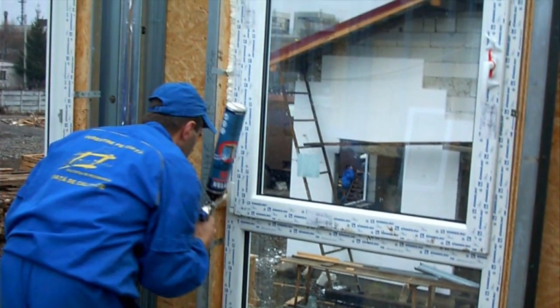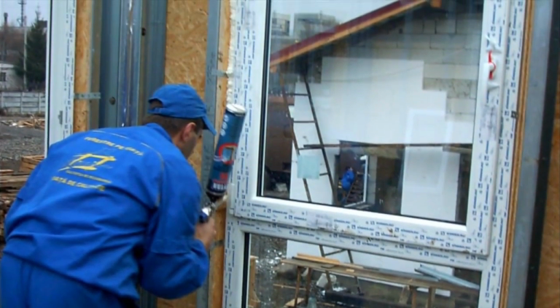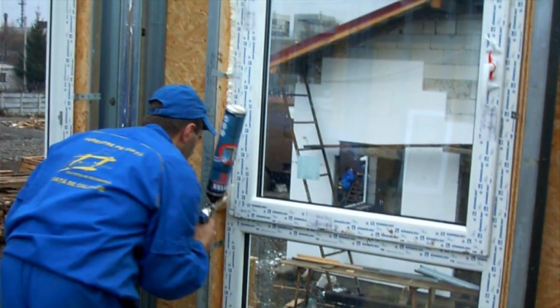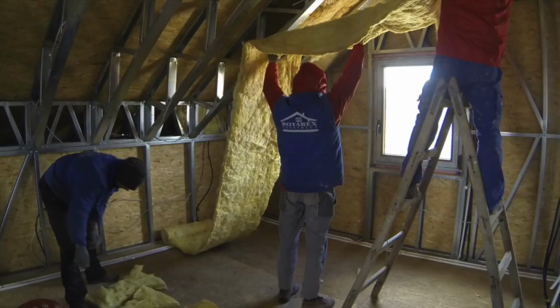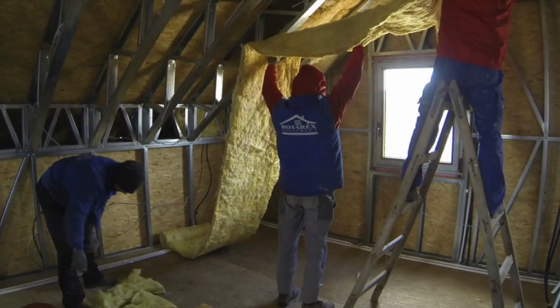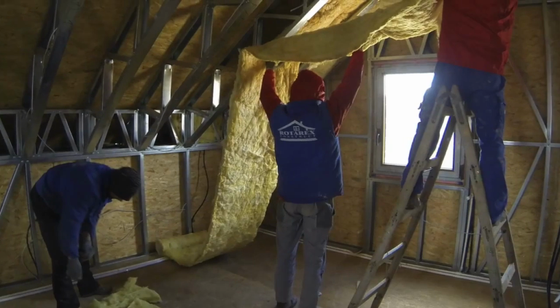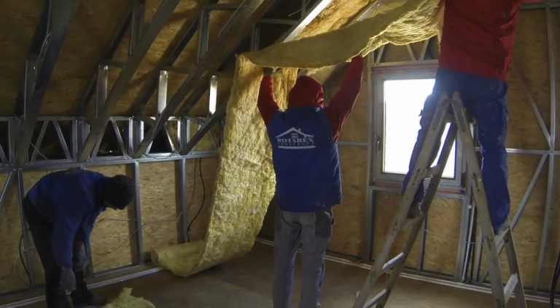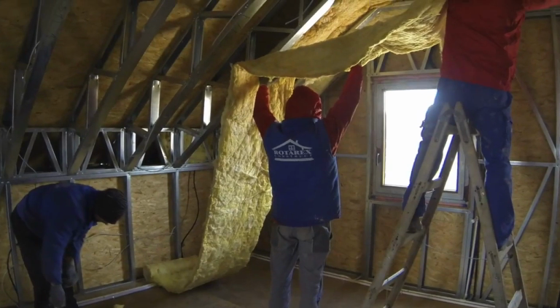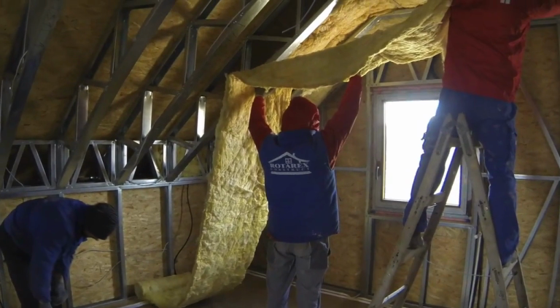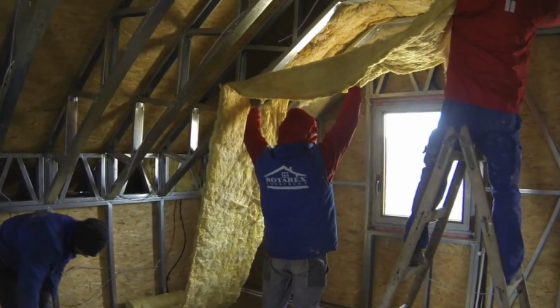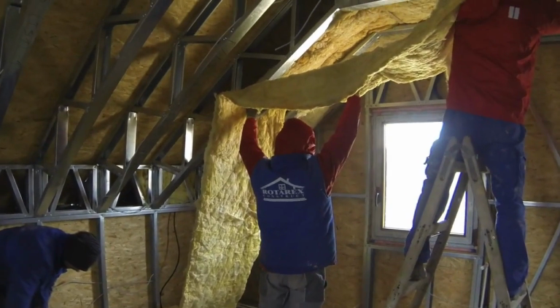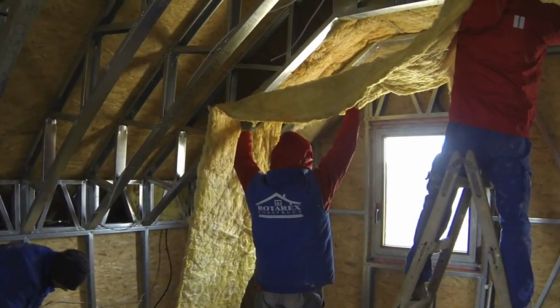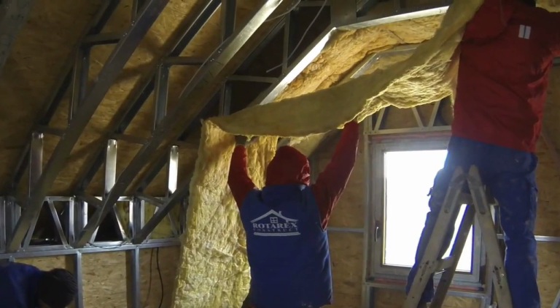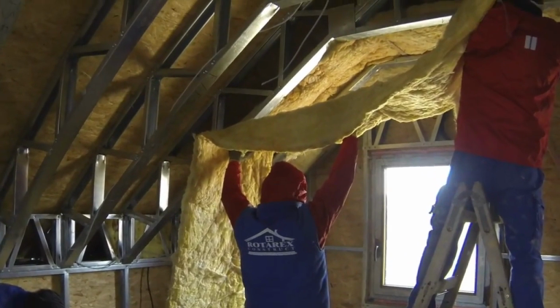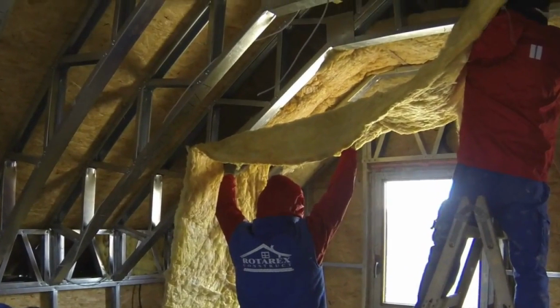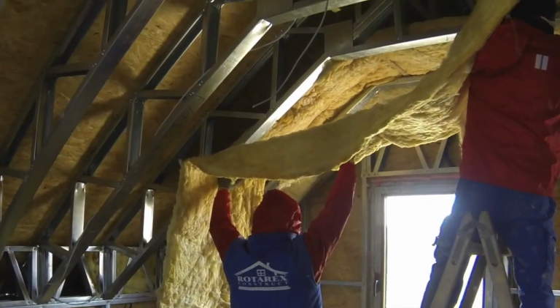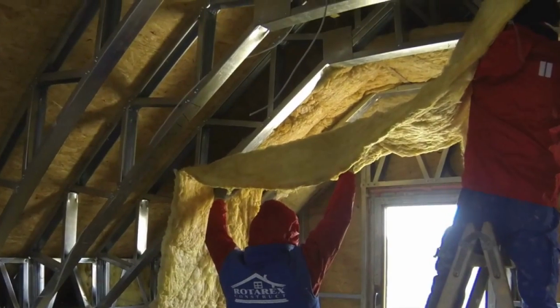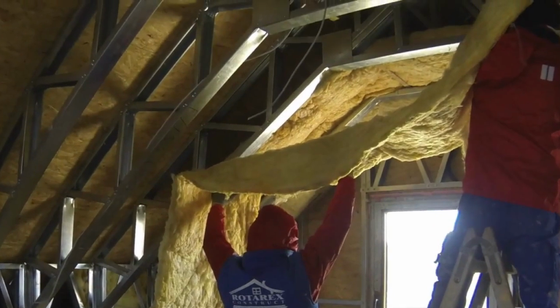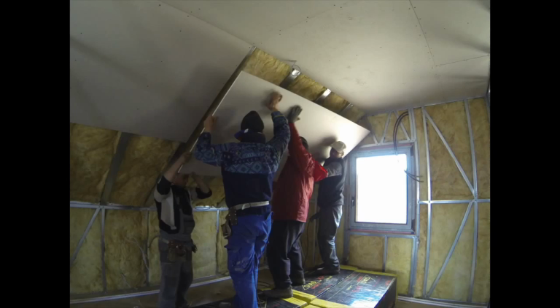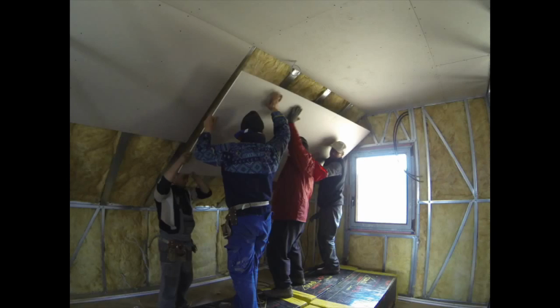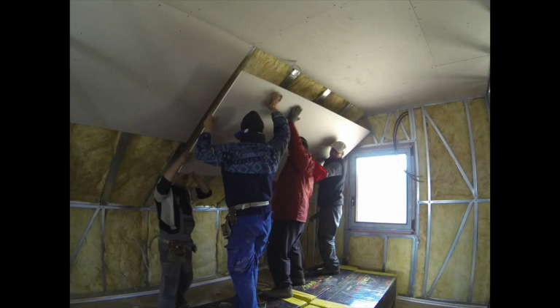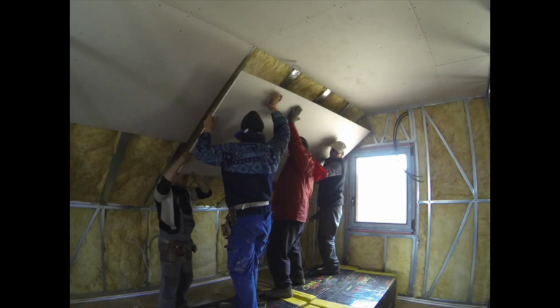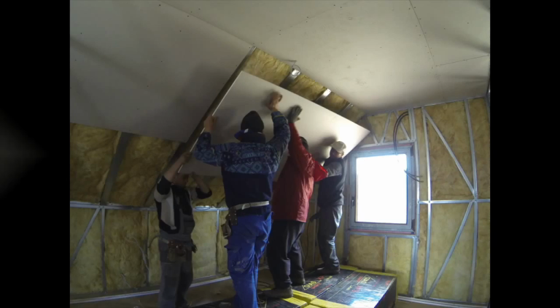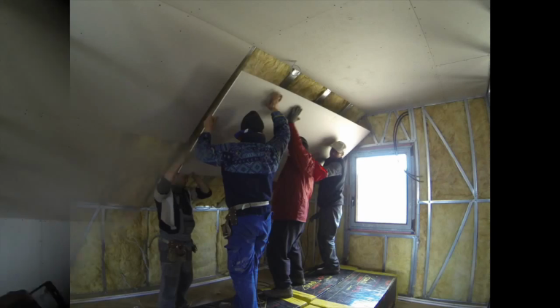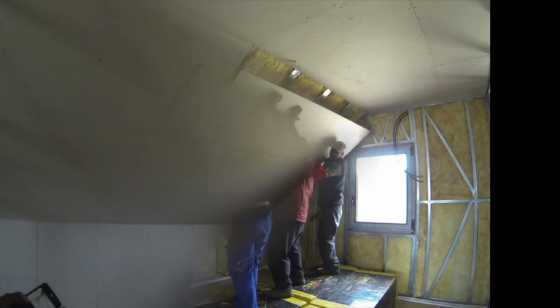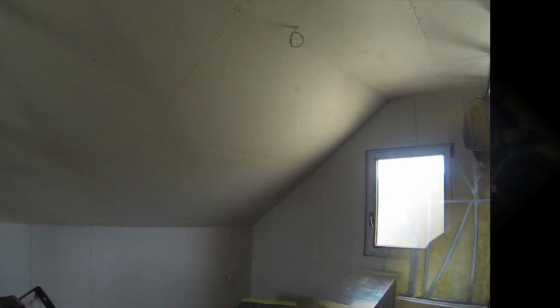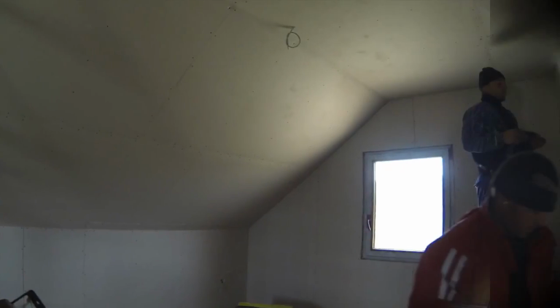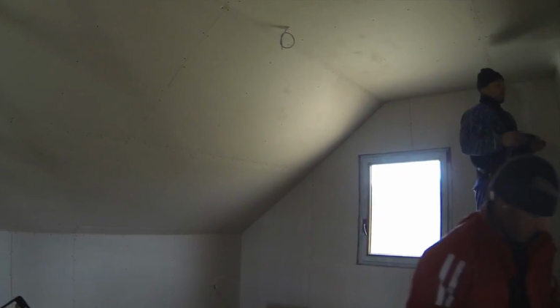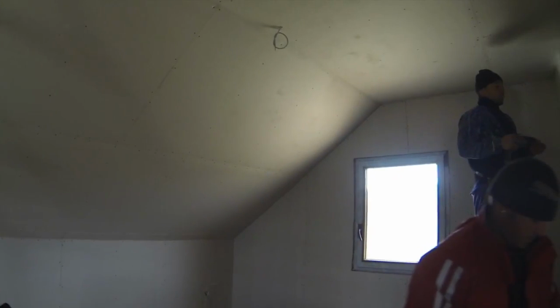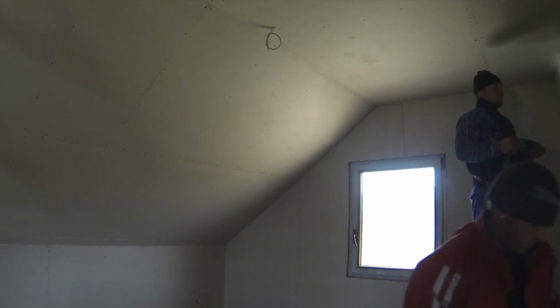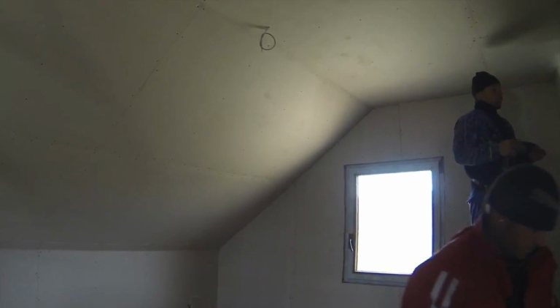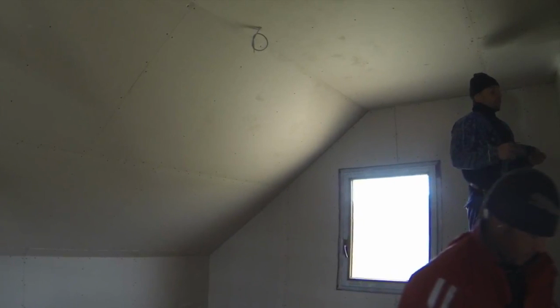Walls are filled with mineral wool and covered with gypsum boards, which are fixed to the structure specially modulated for this purpose.